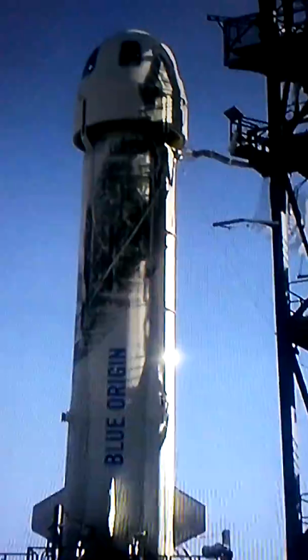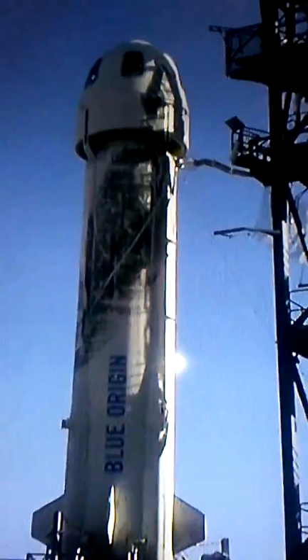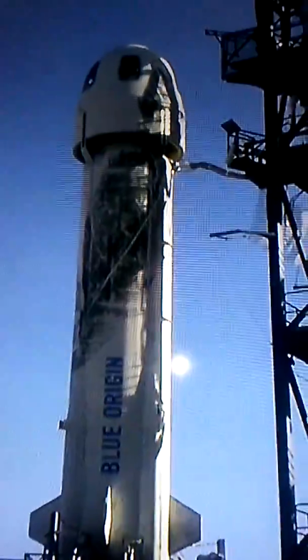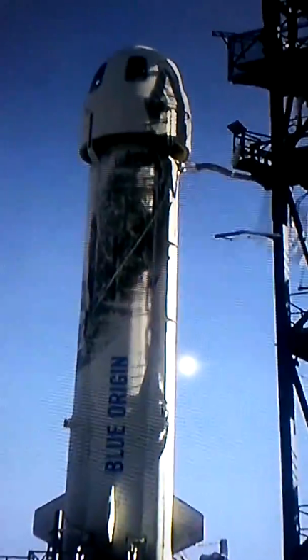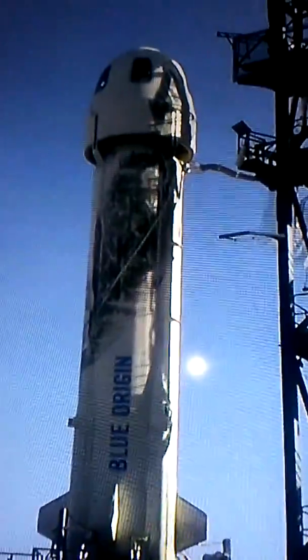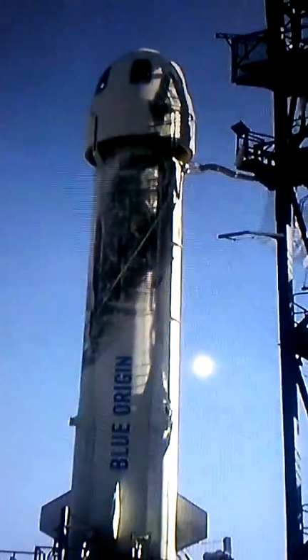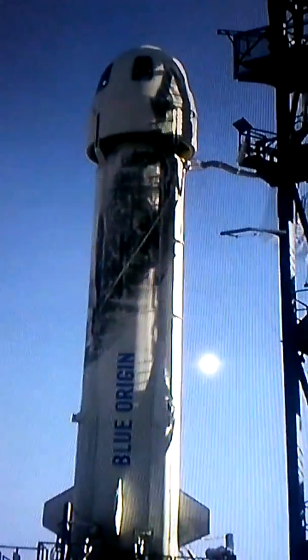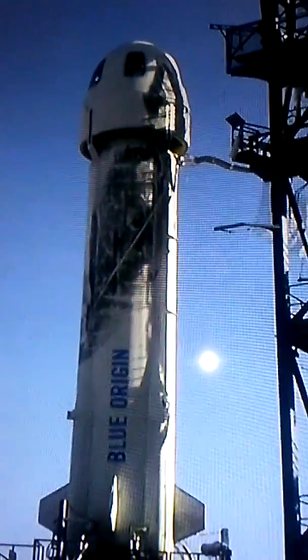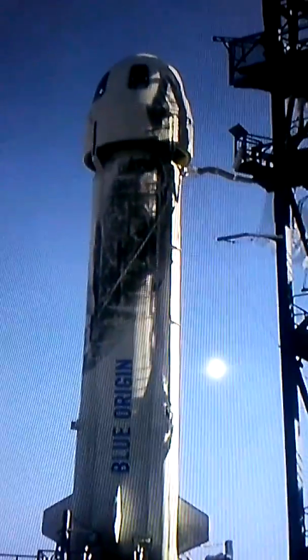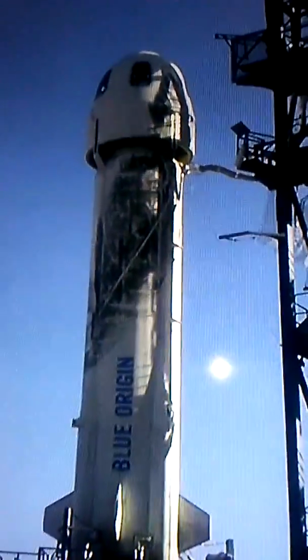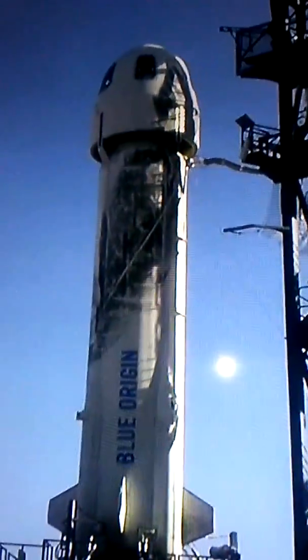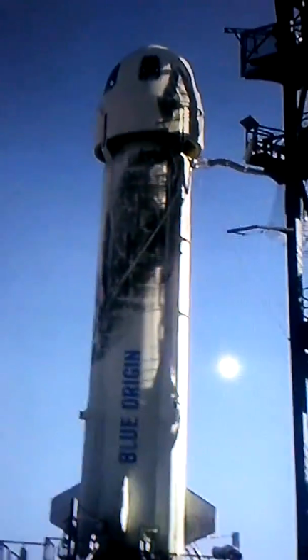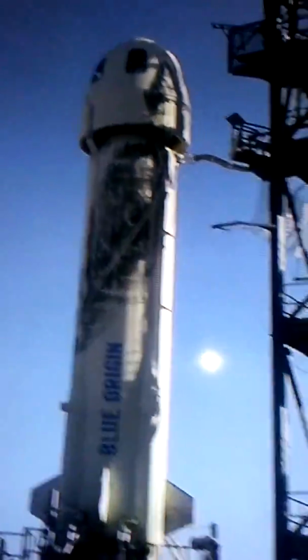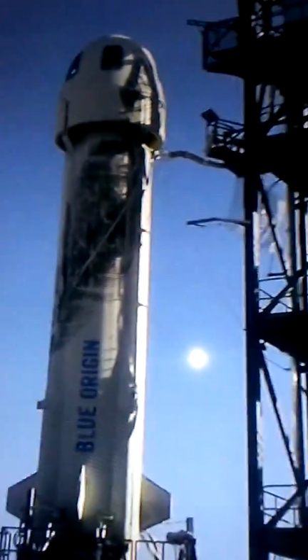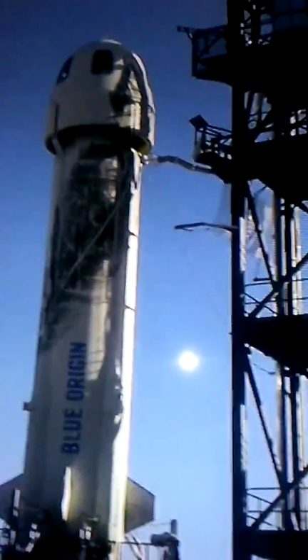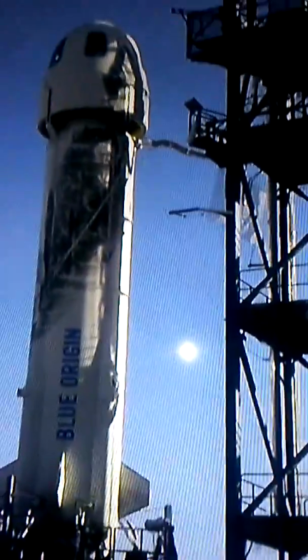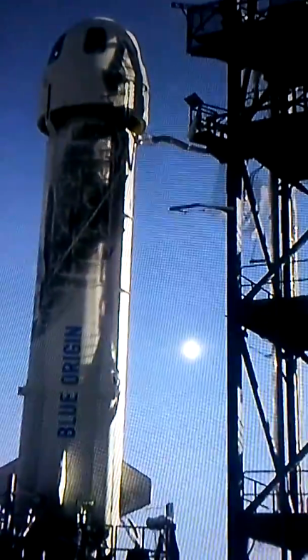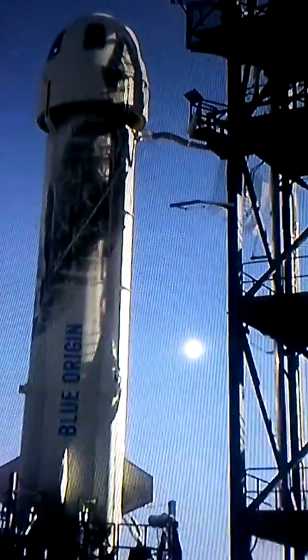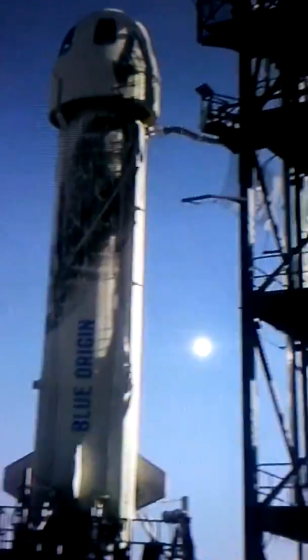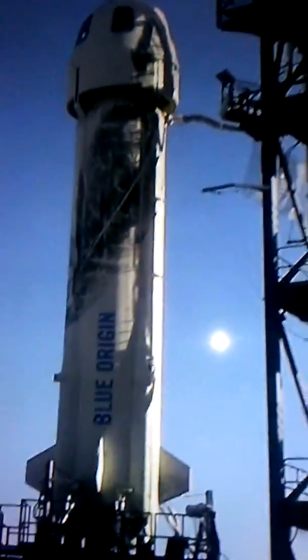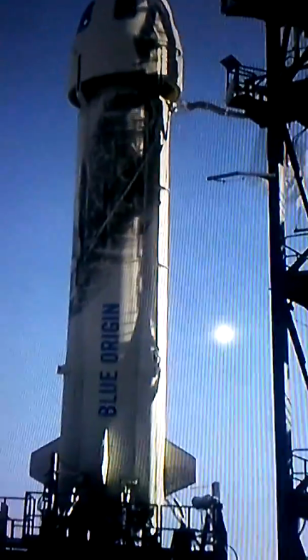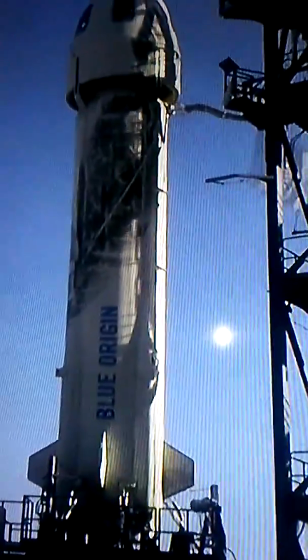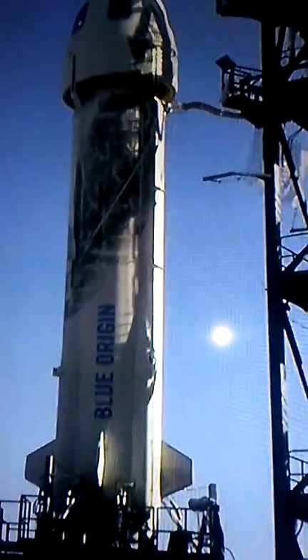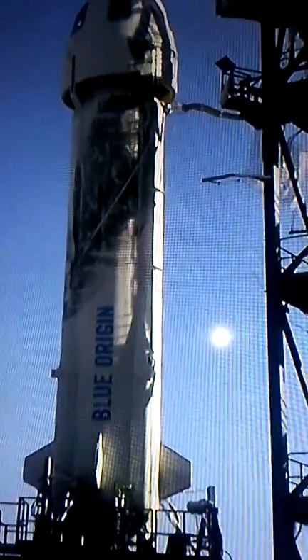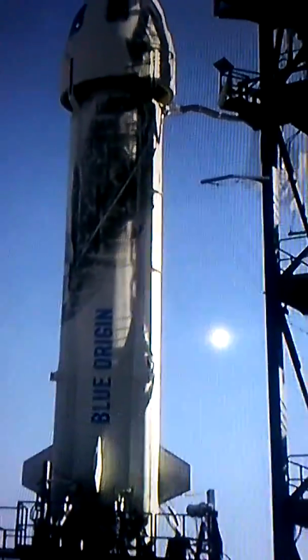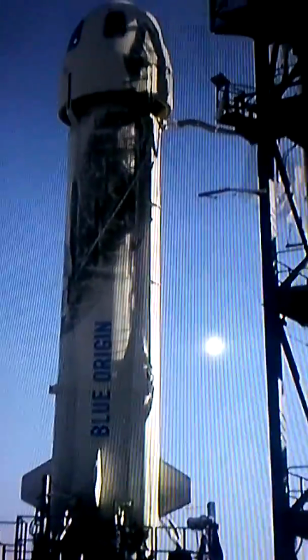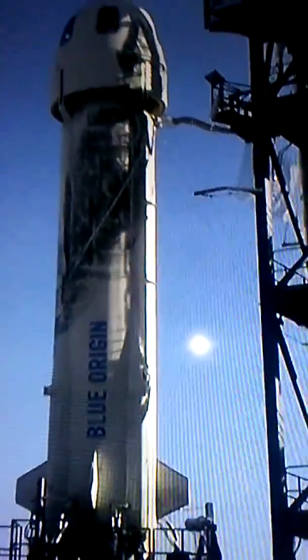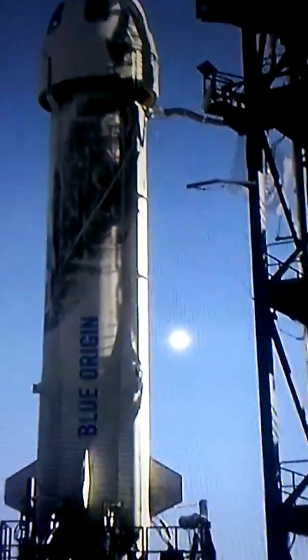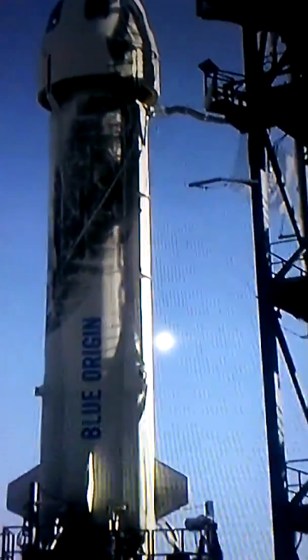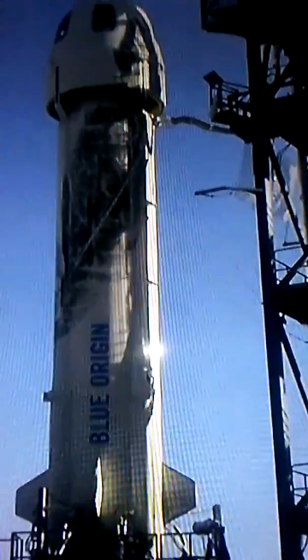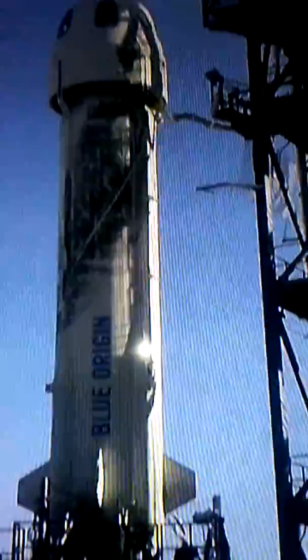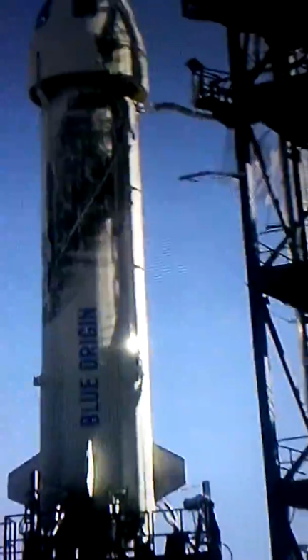Launch for the day. This is the Blue Origin, as you can see on the side. This one is from Texas.